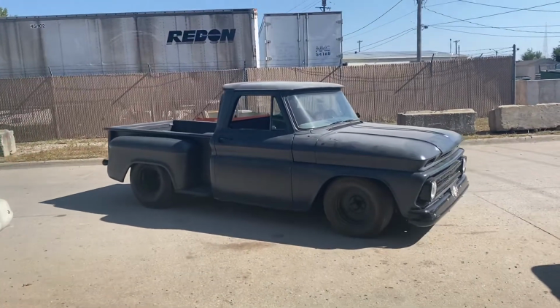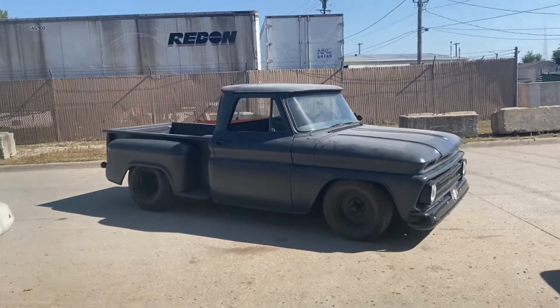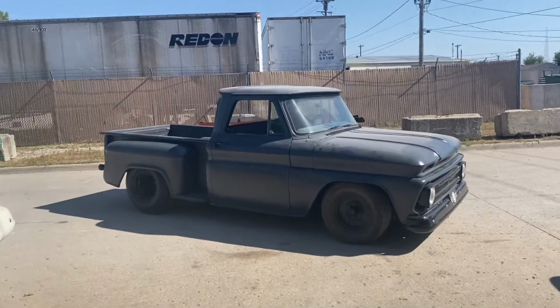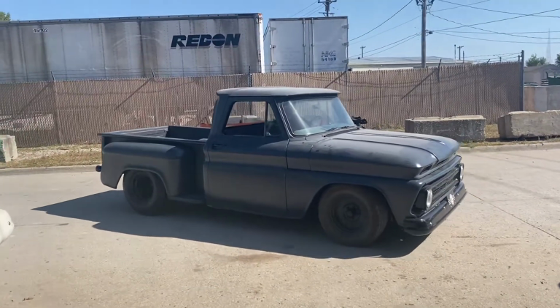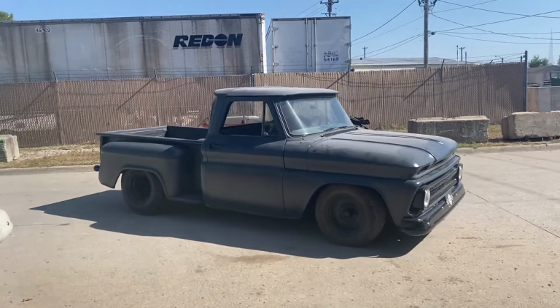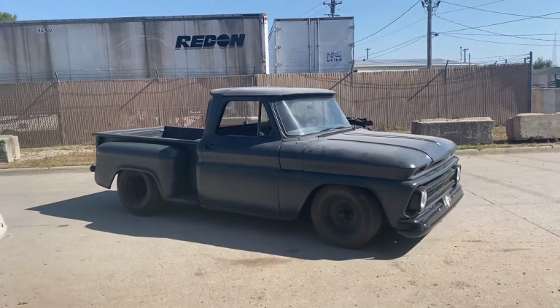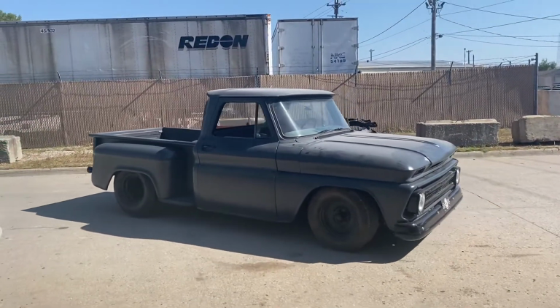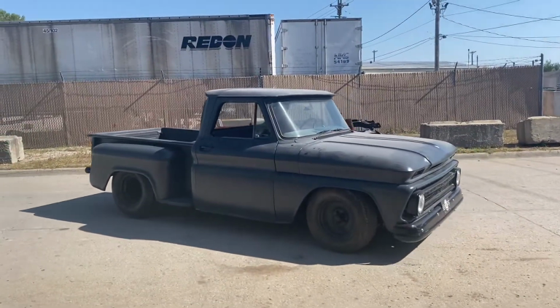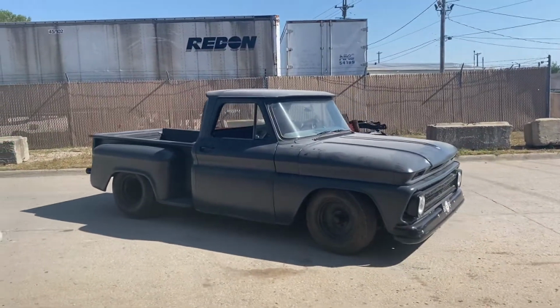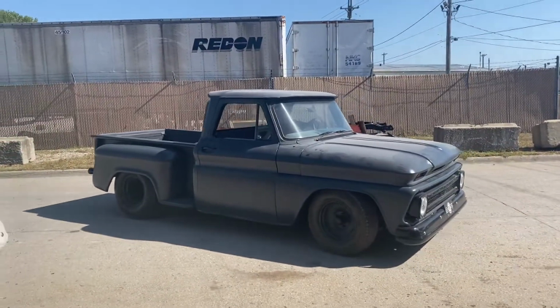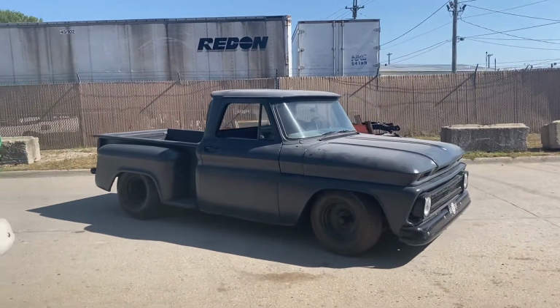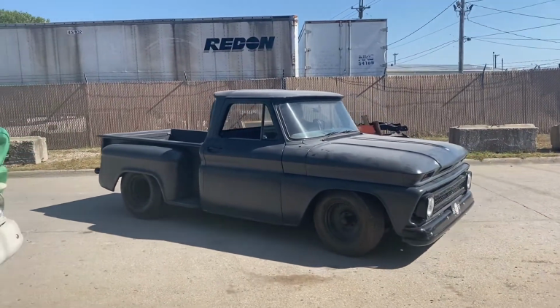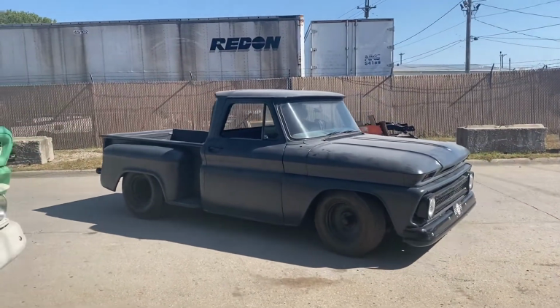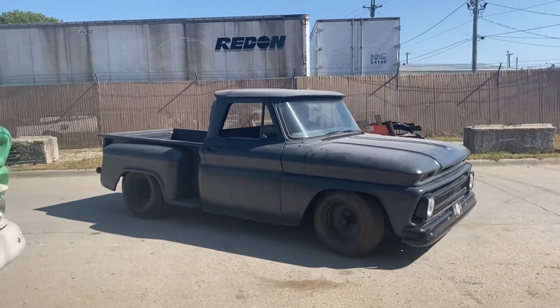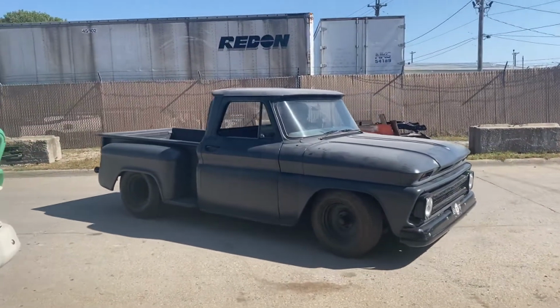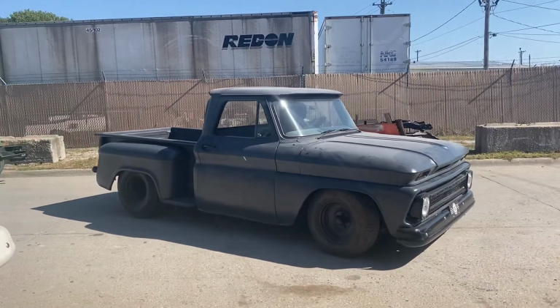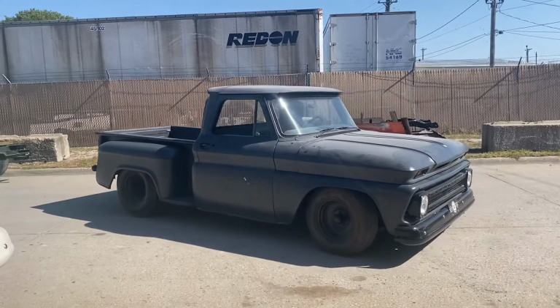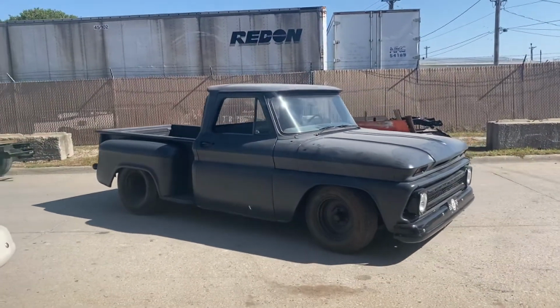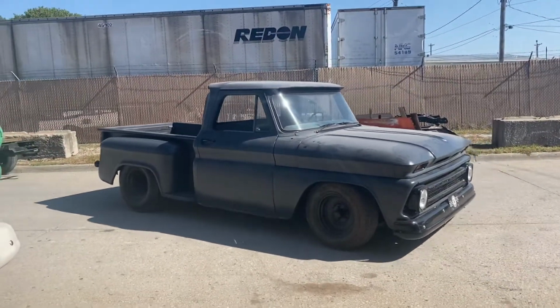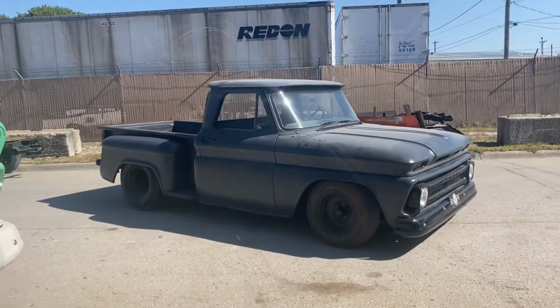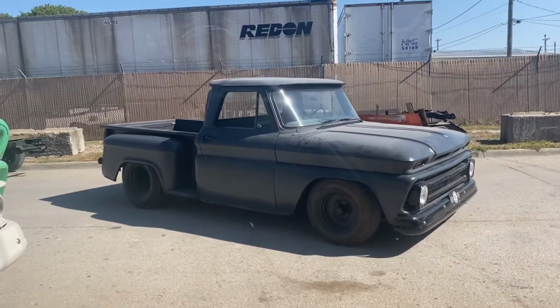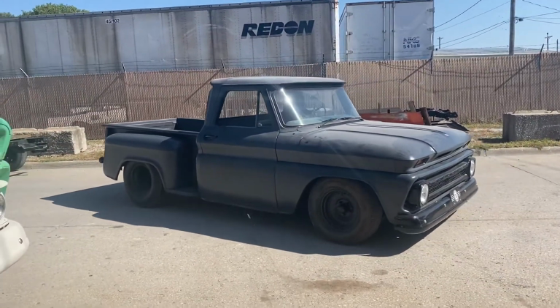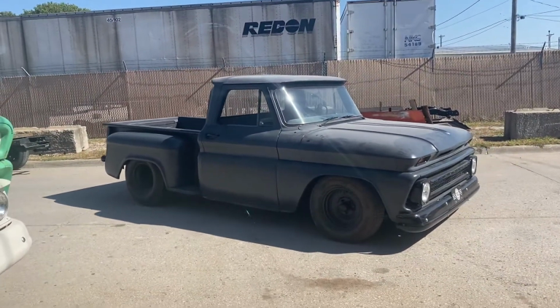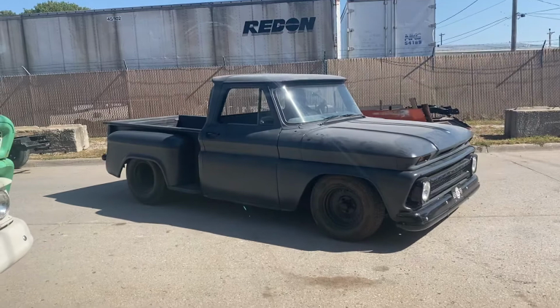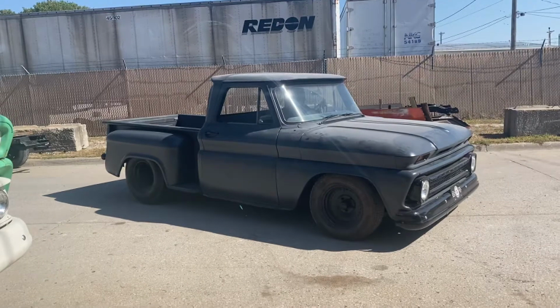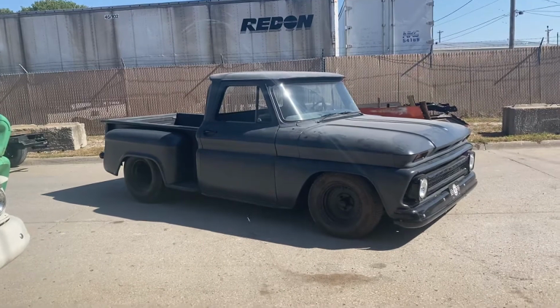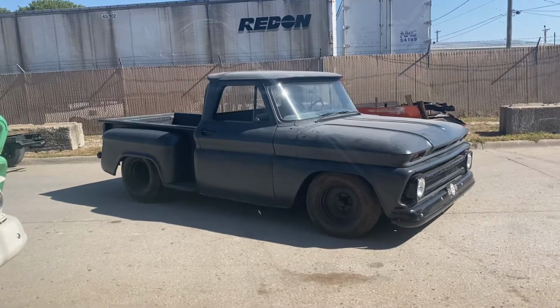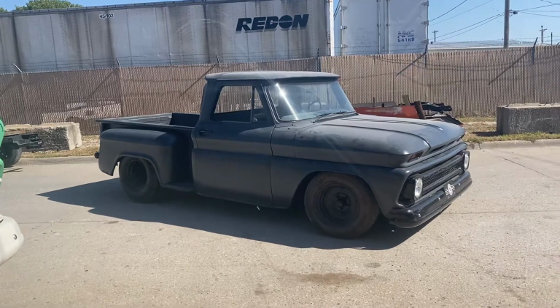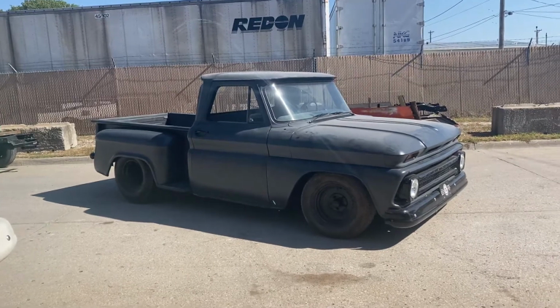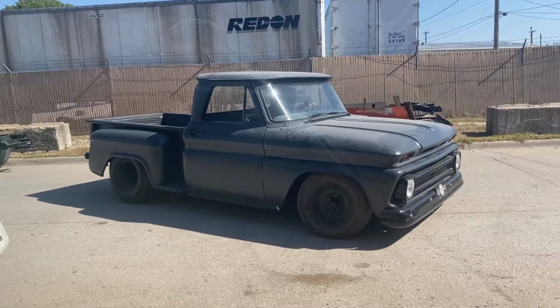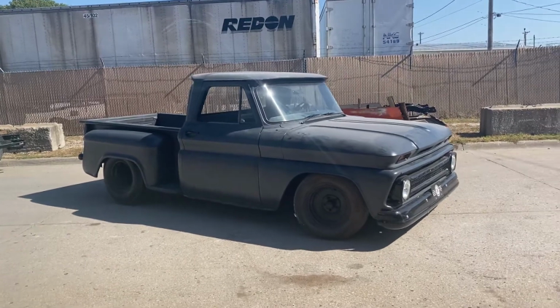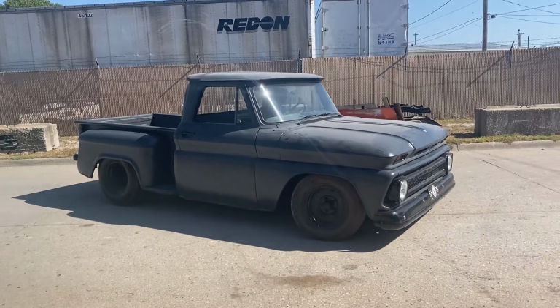Hey guys, Tony here, 456 Chevy Trucks, LLC, Kansas City, Kansas.